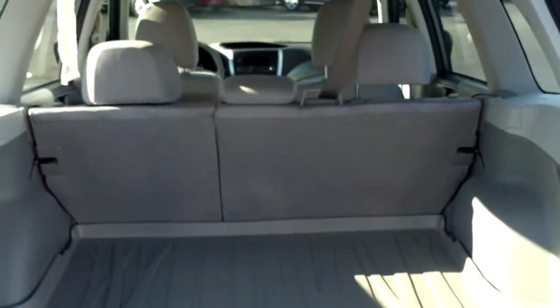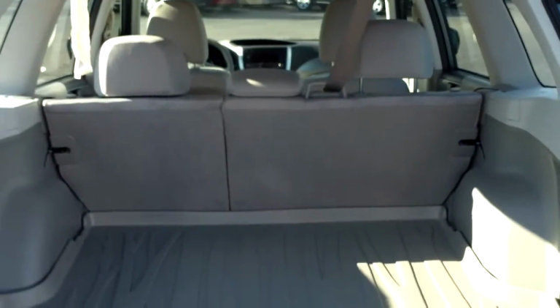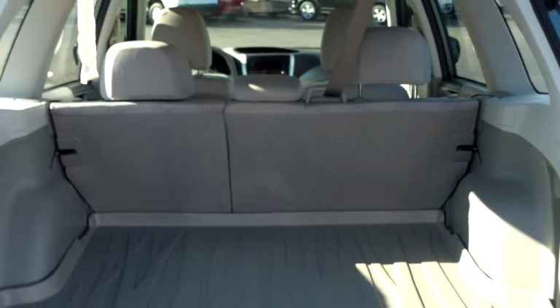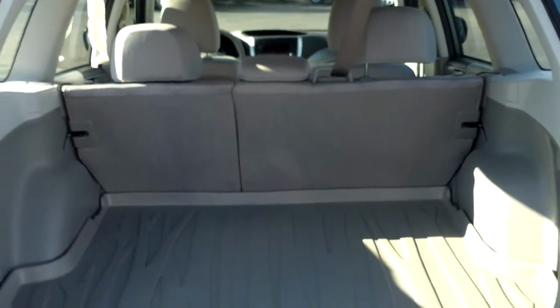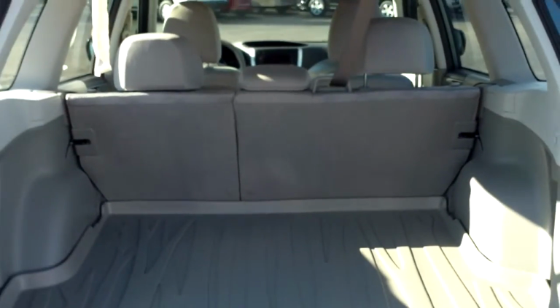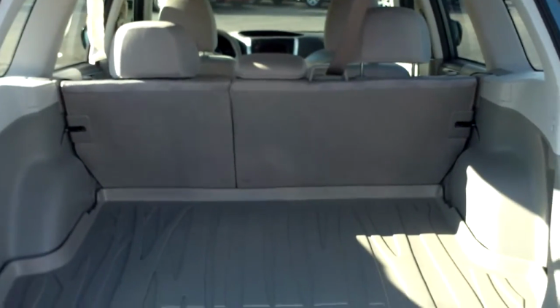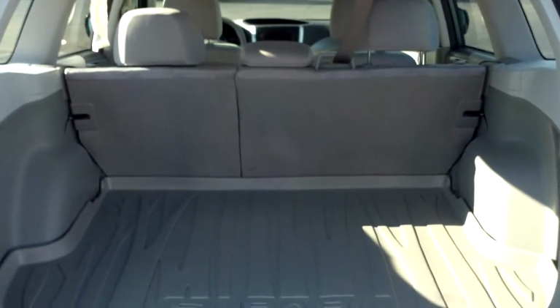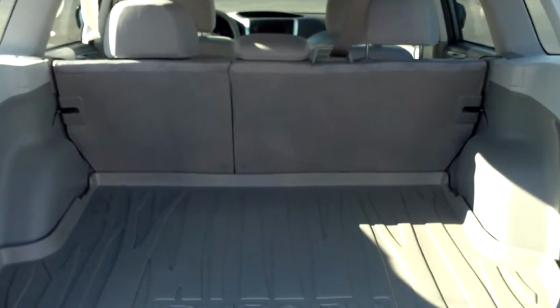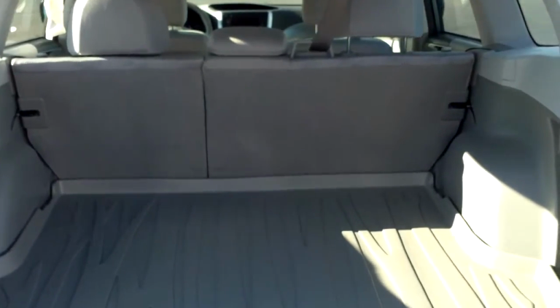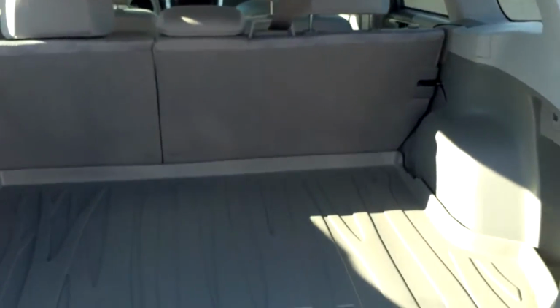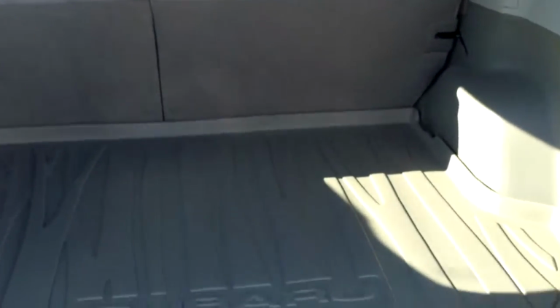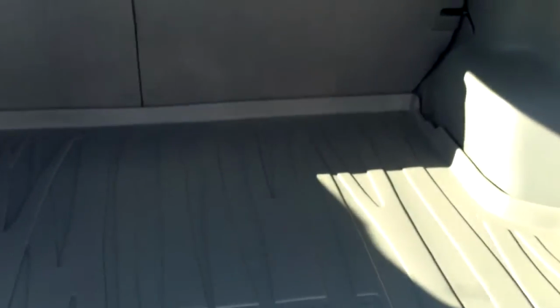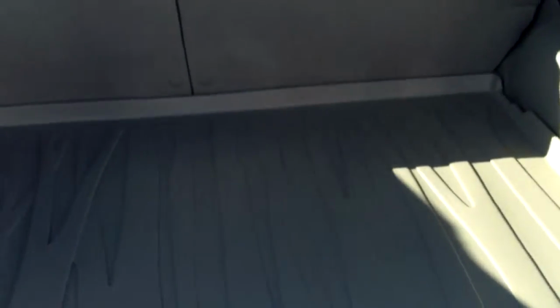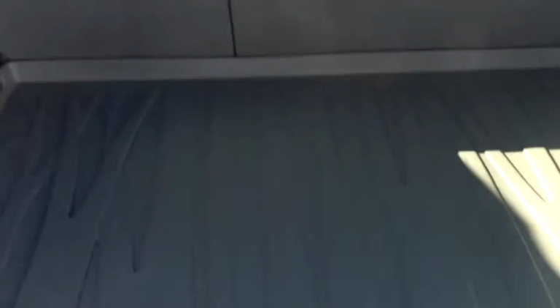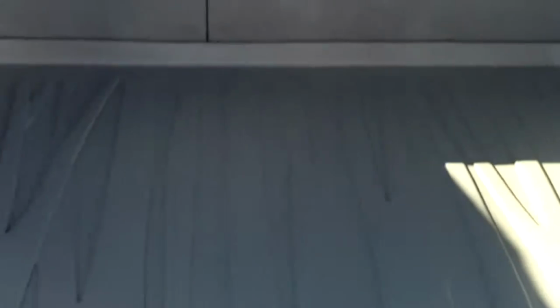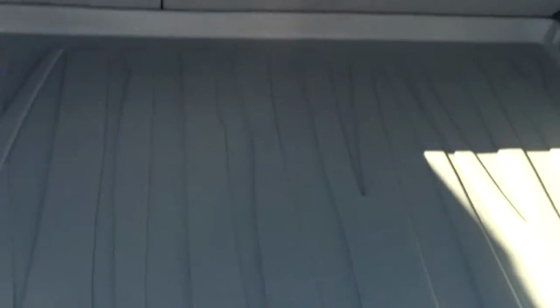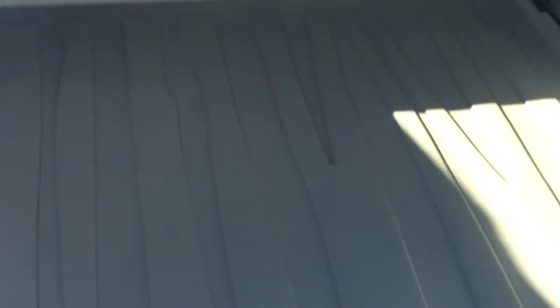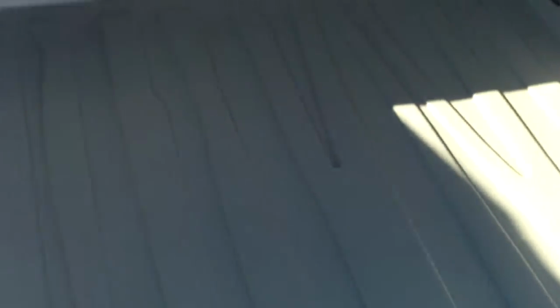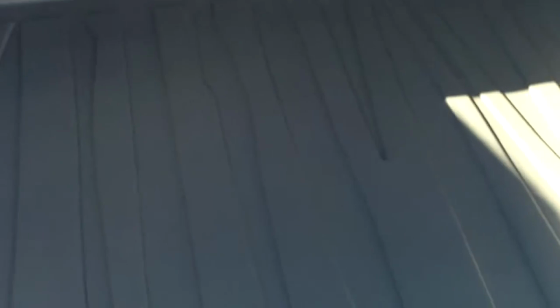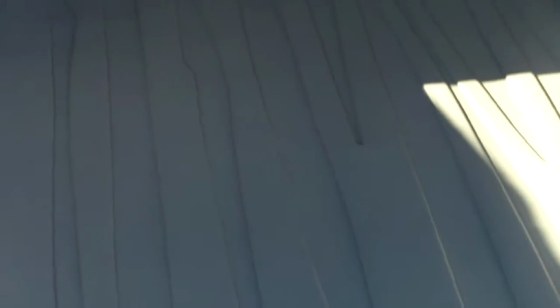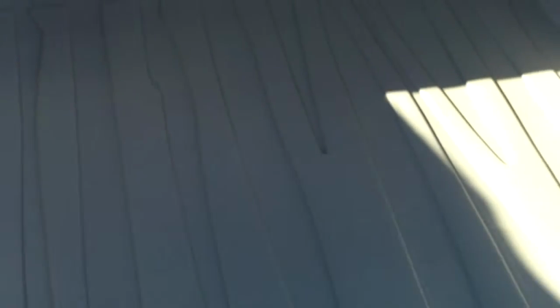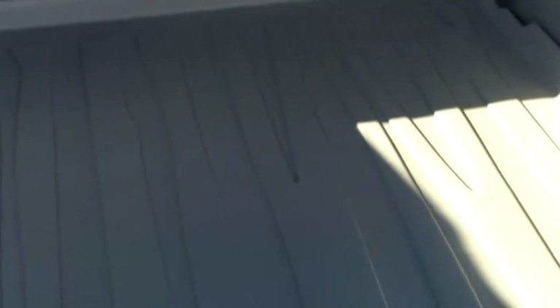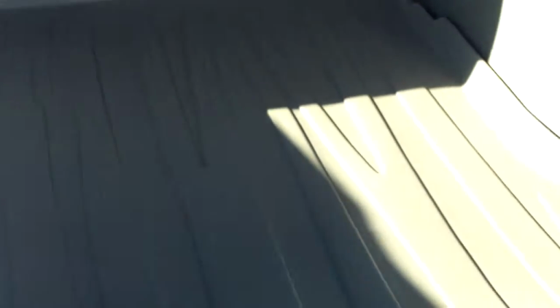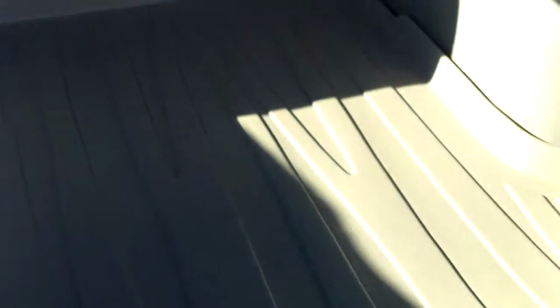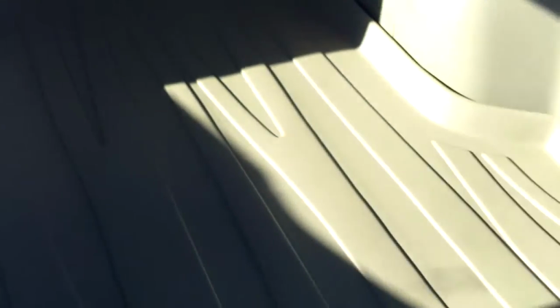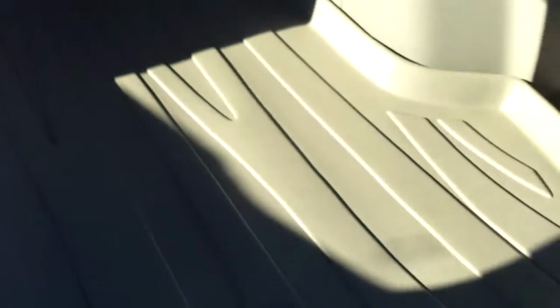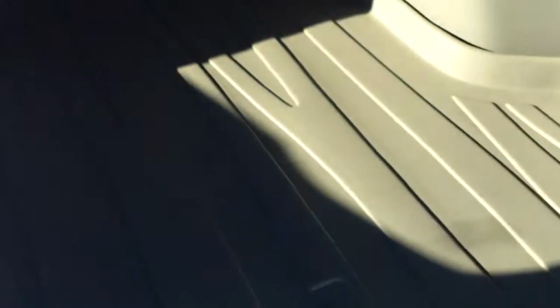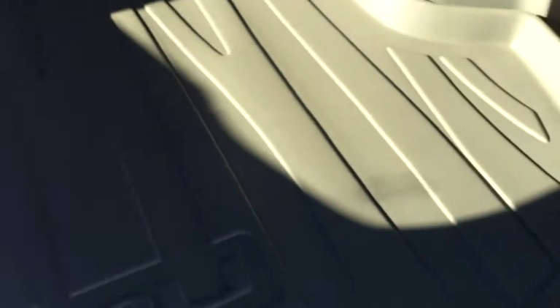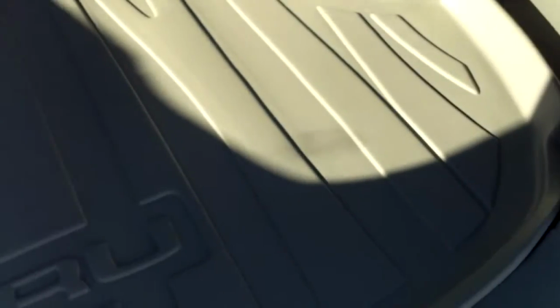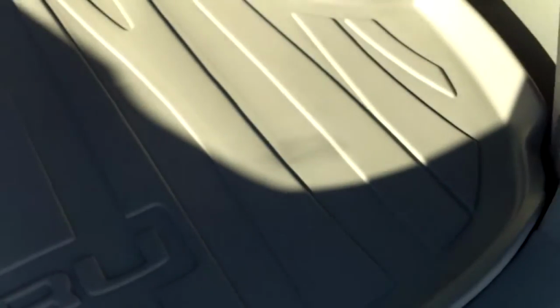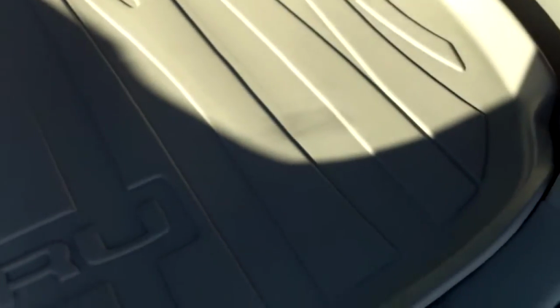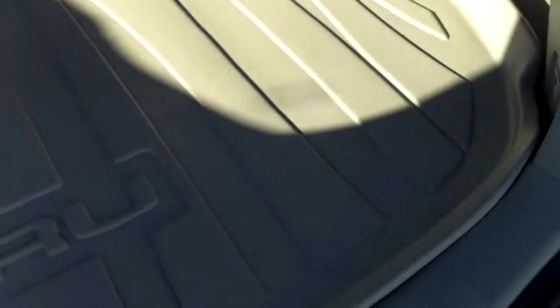Back here, tons of room. Got this nice plastic cover to protect the carpet.